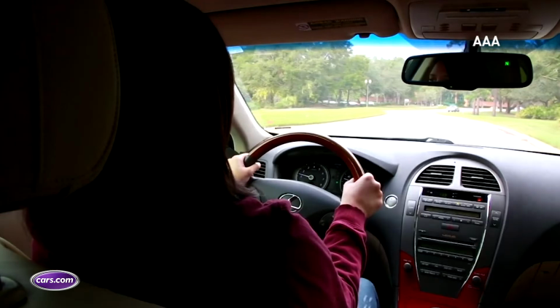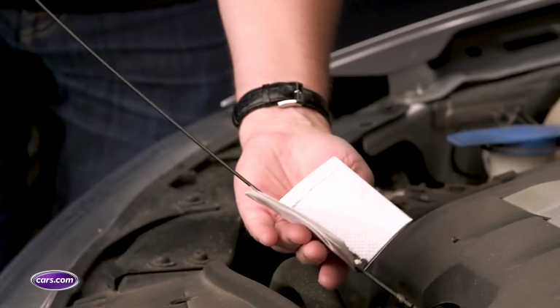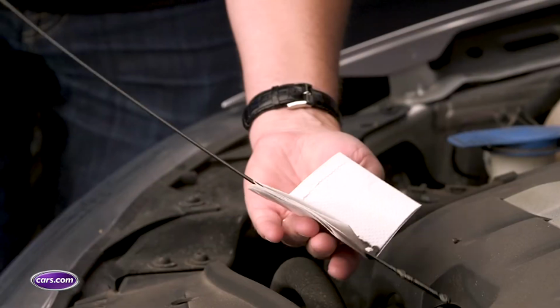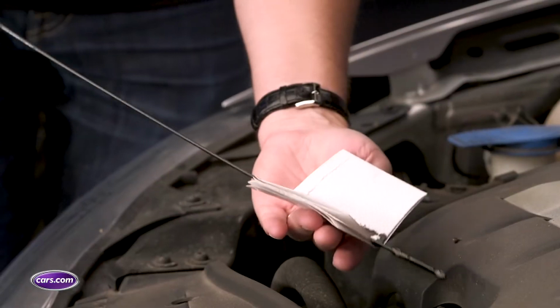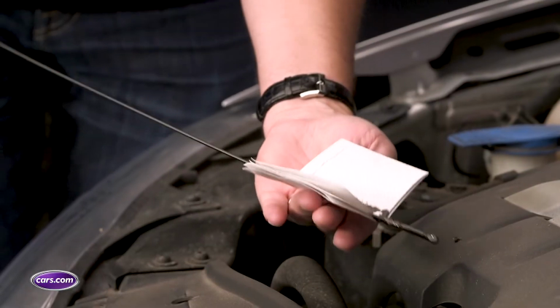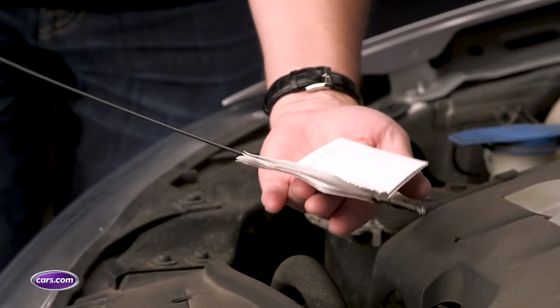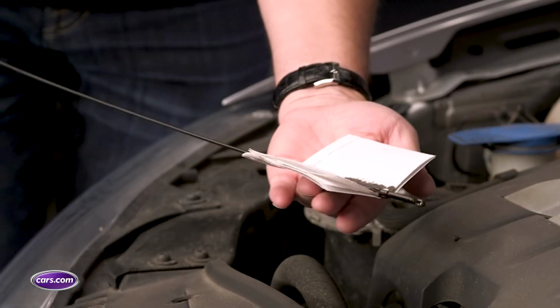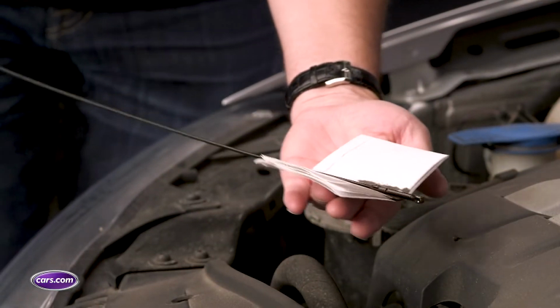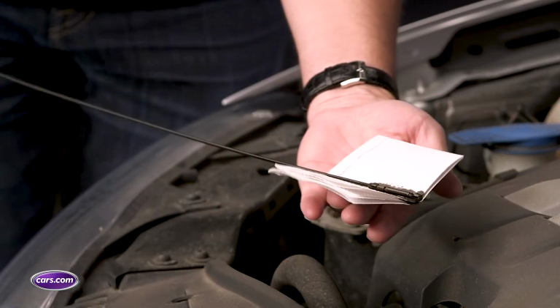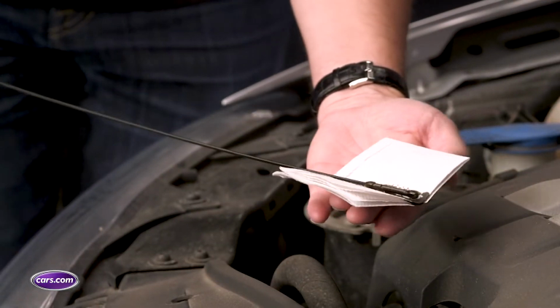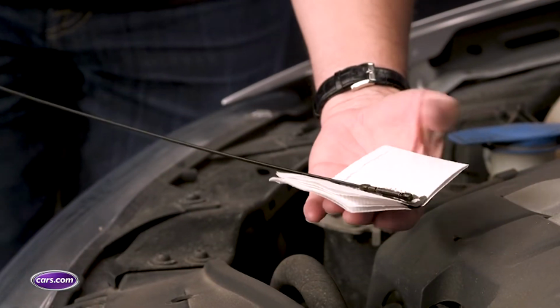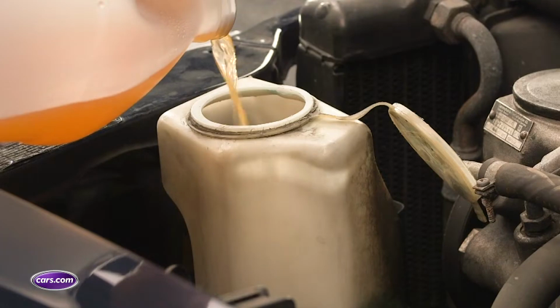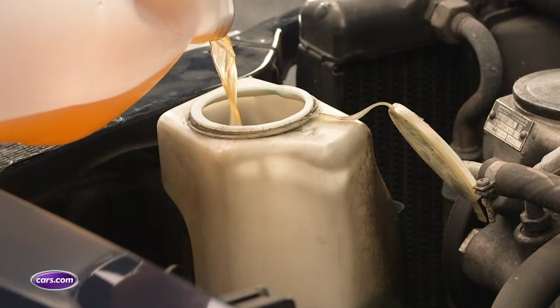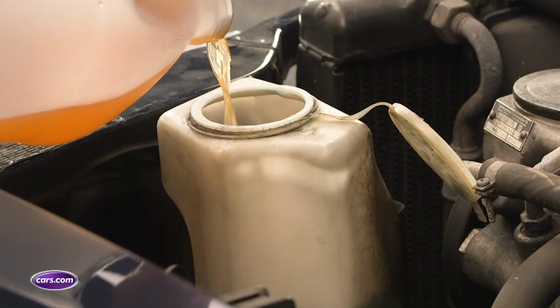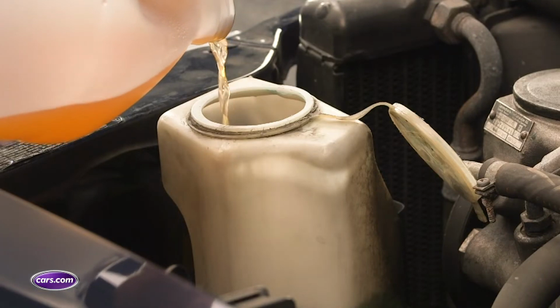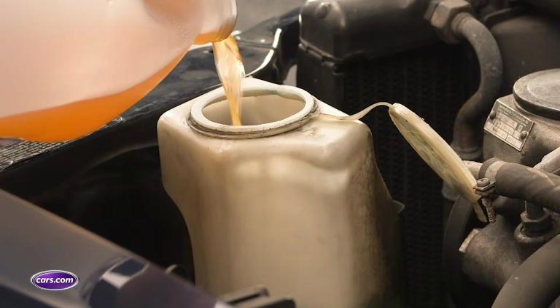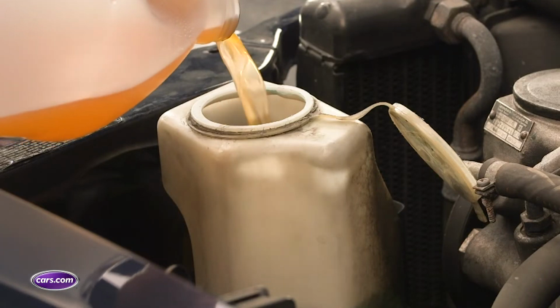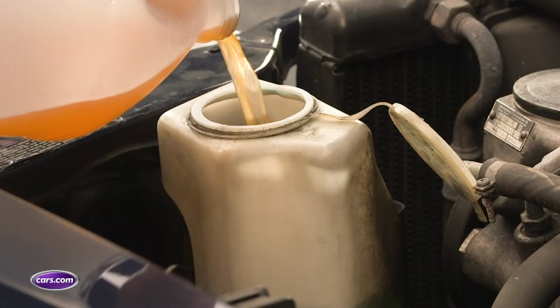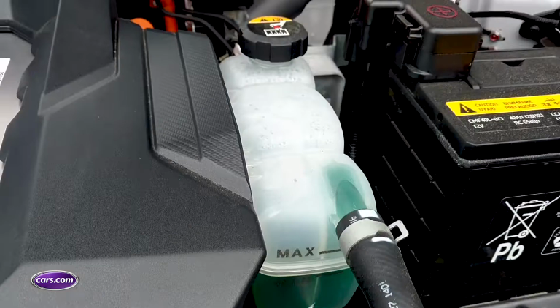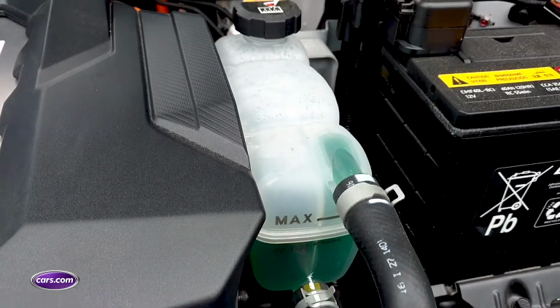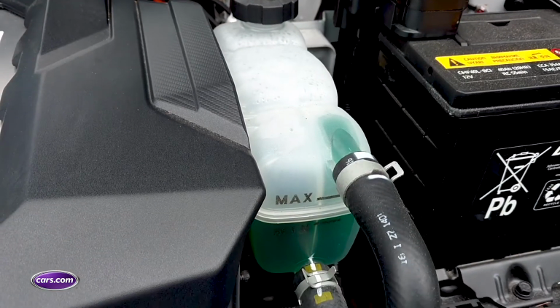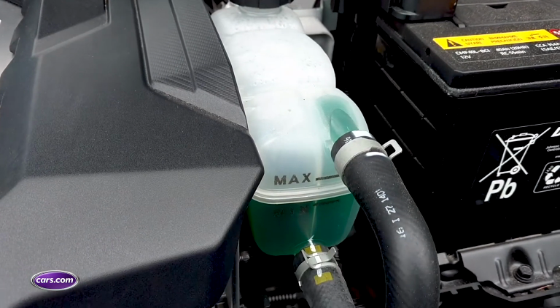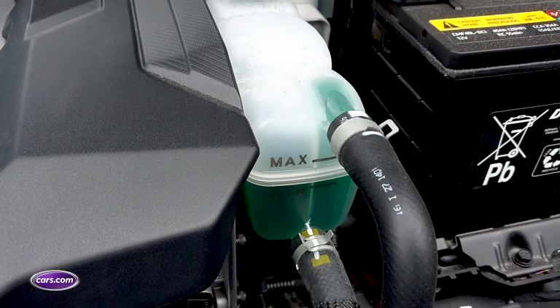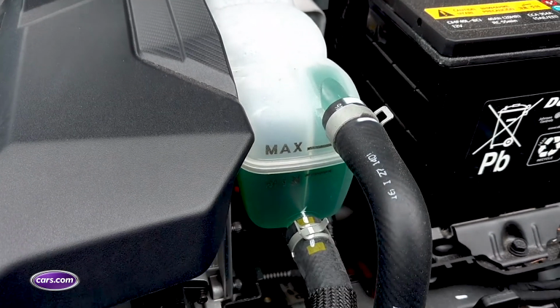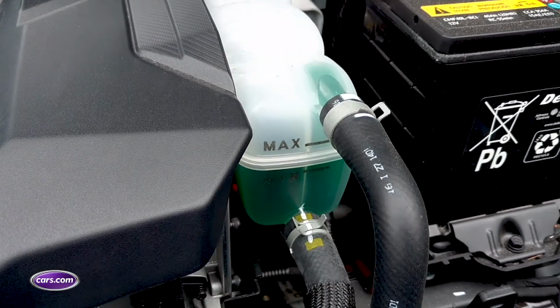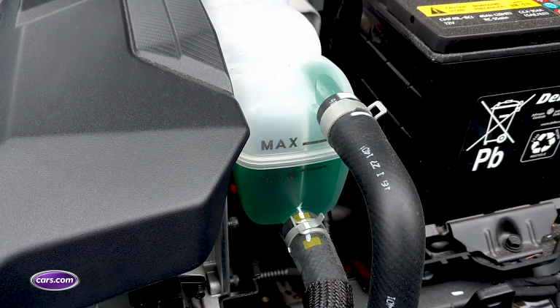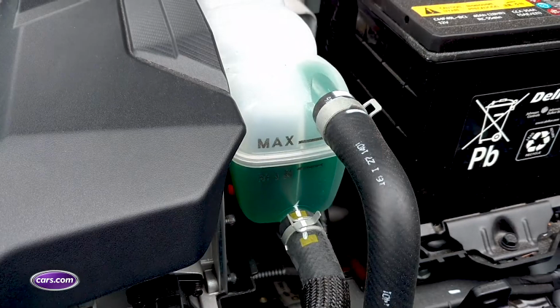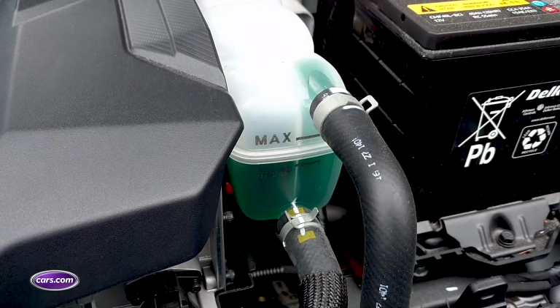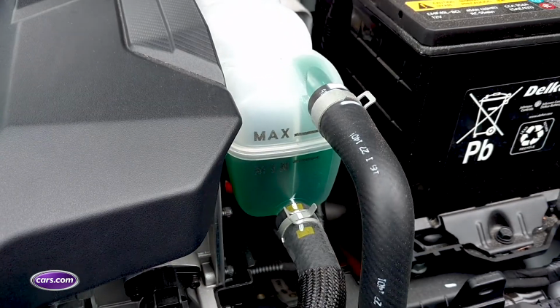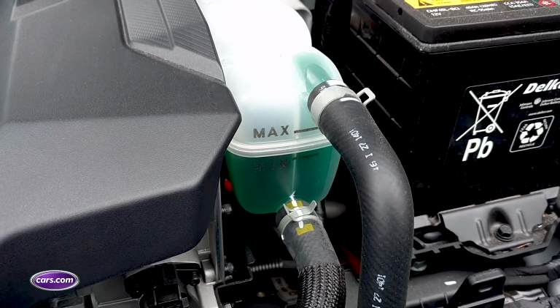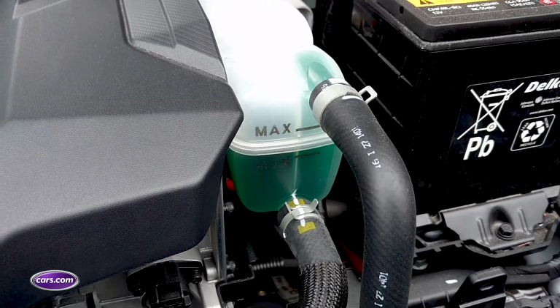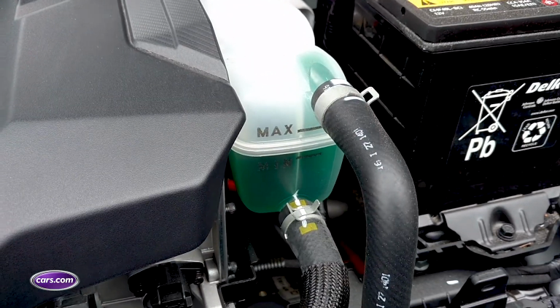You may also want to consider getting an oil and filter change, topping off all your other fluids, and making sure your car has enough antifreeze.